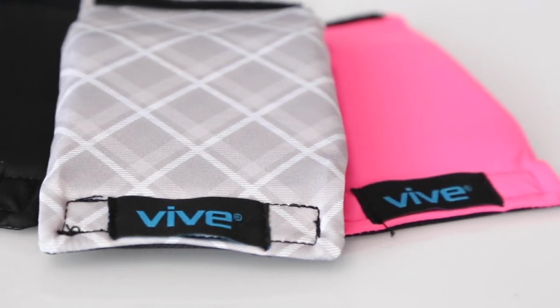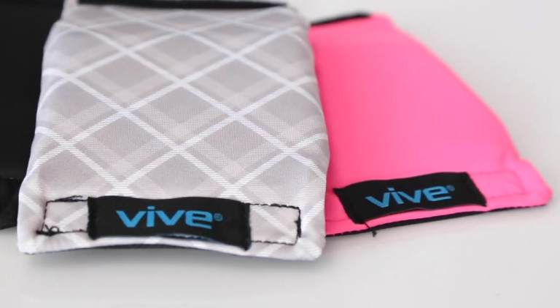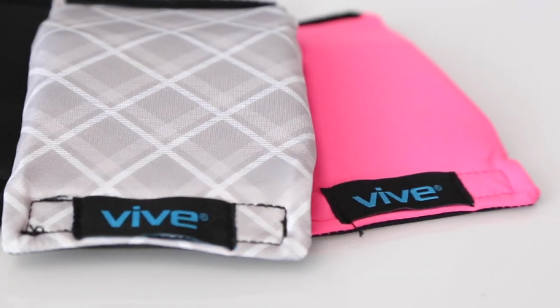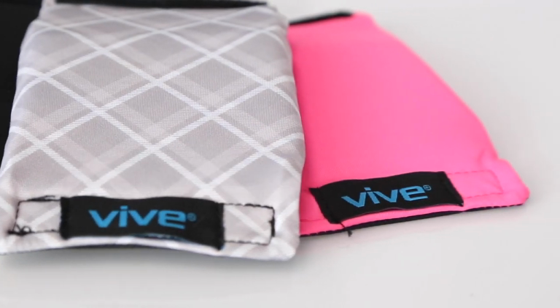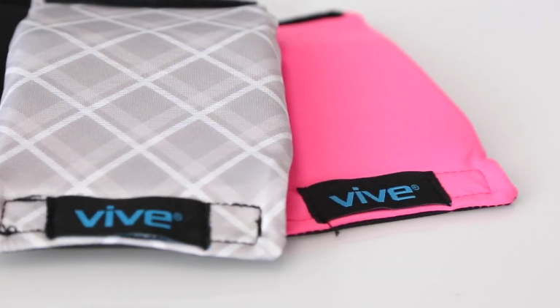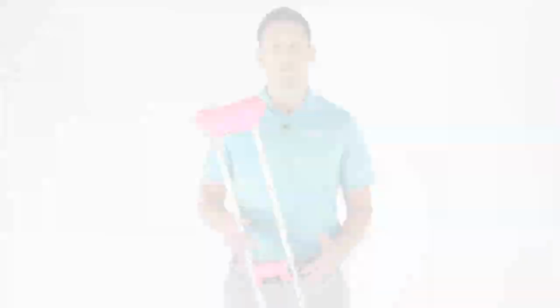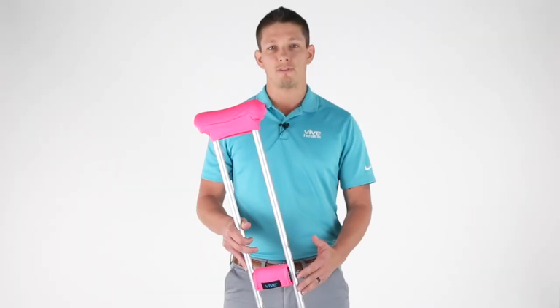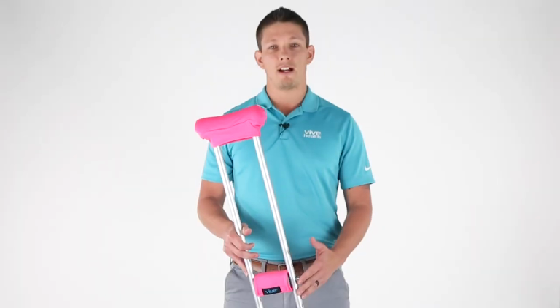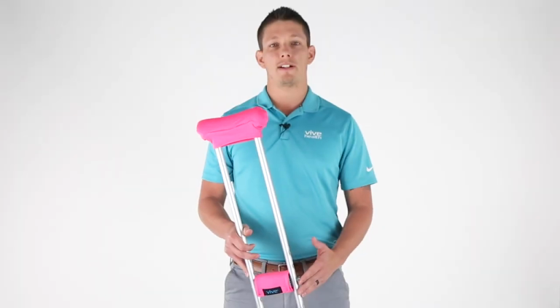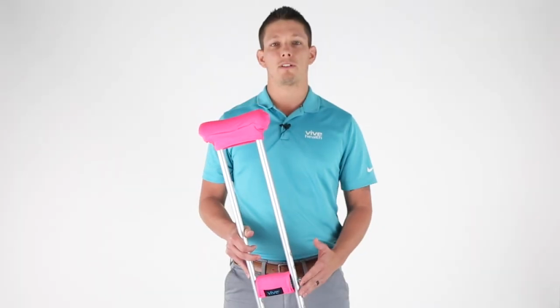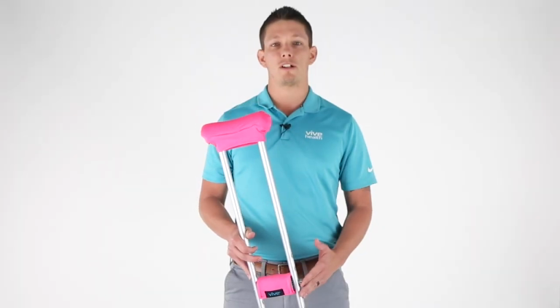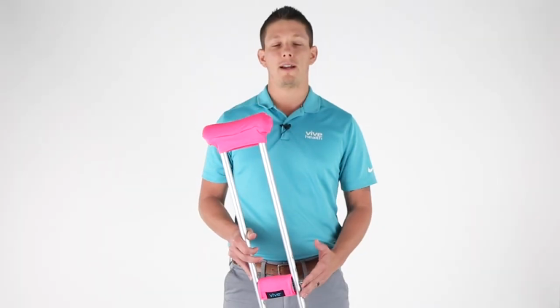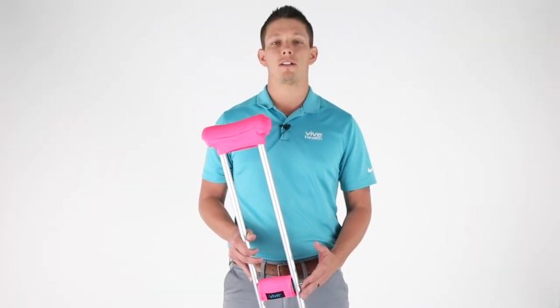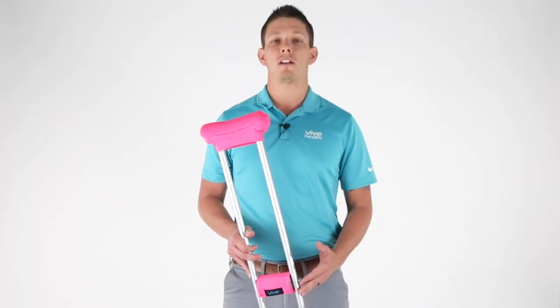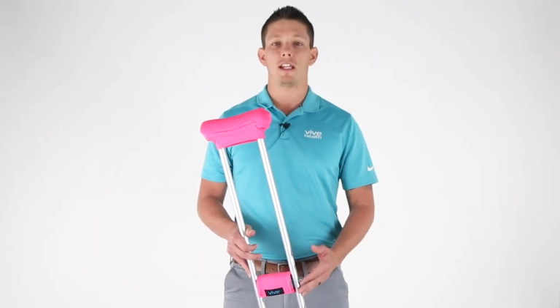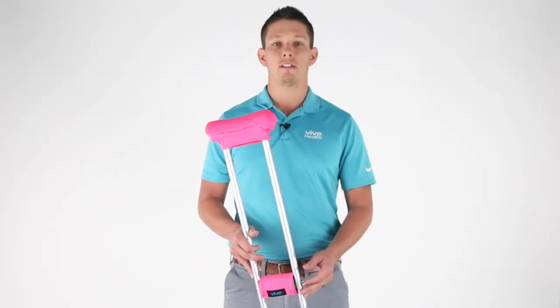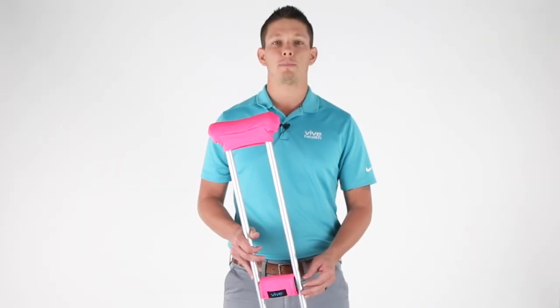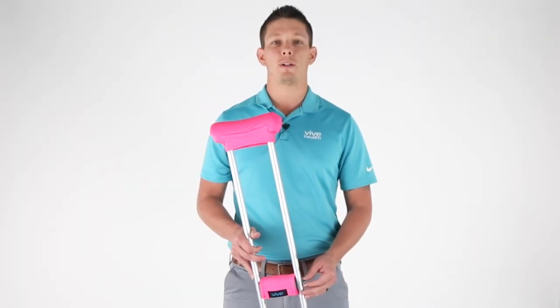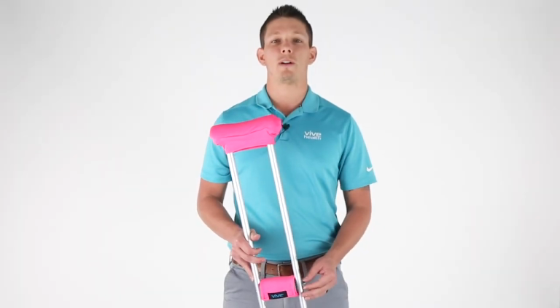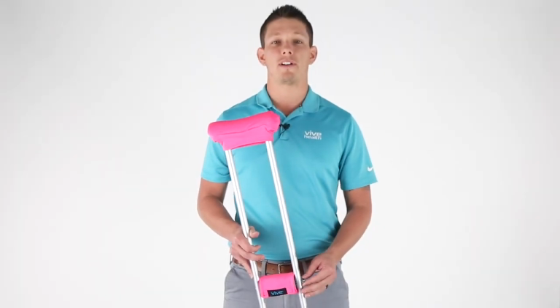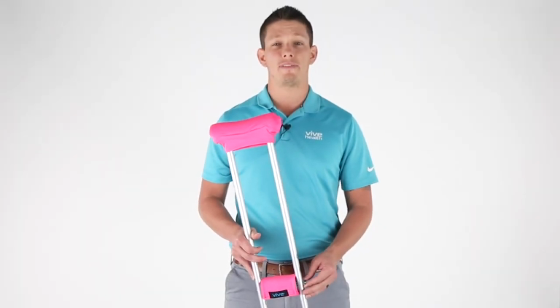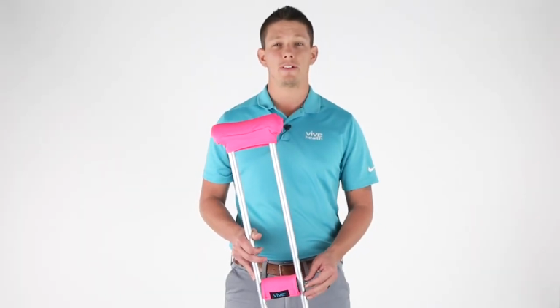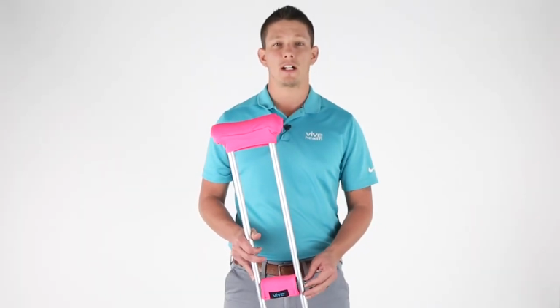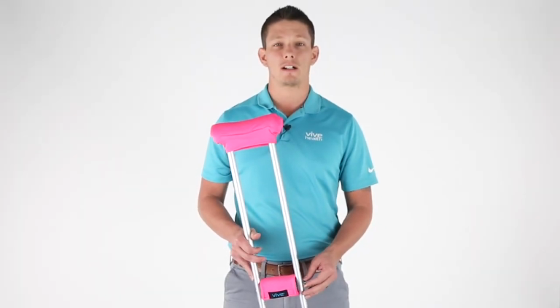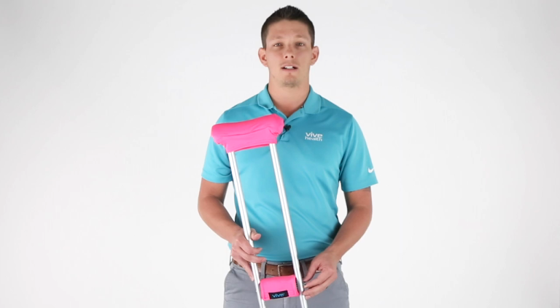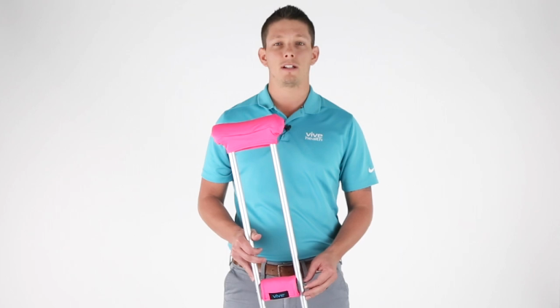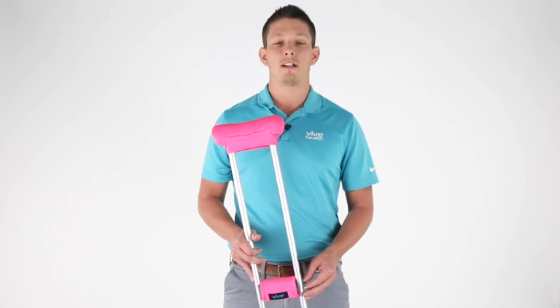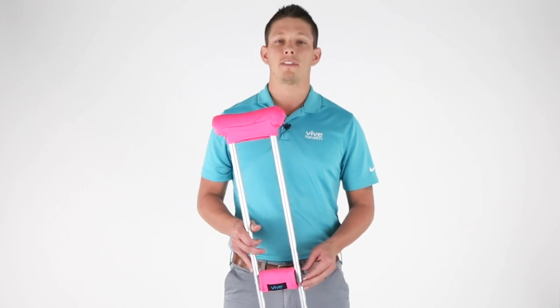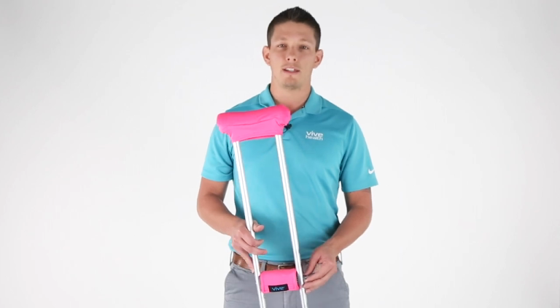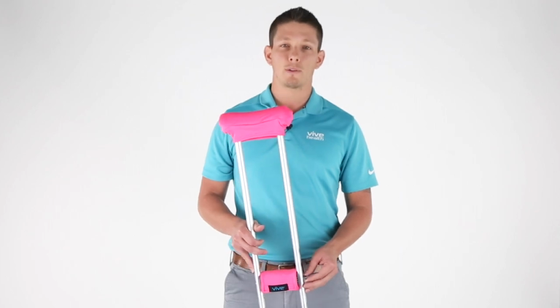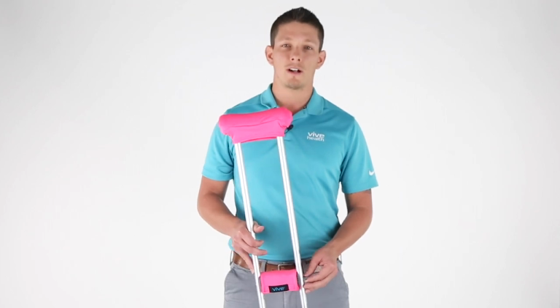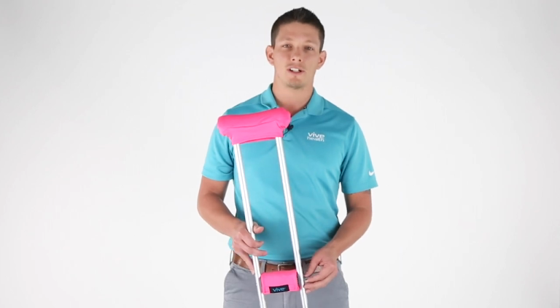You can find this VIVE Health crutch pad in the link below at VIVEHealth.com. Thank you for watching.